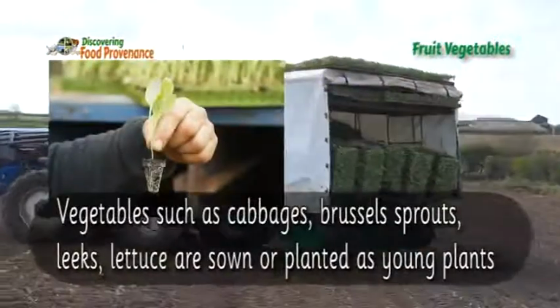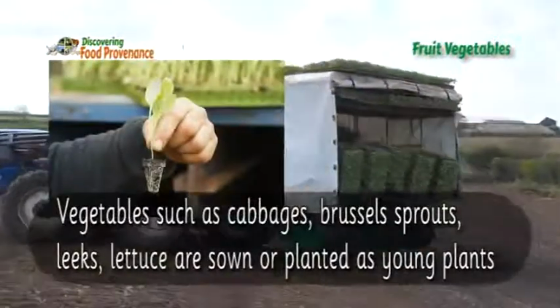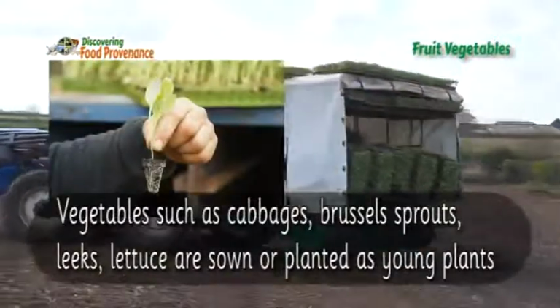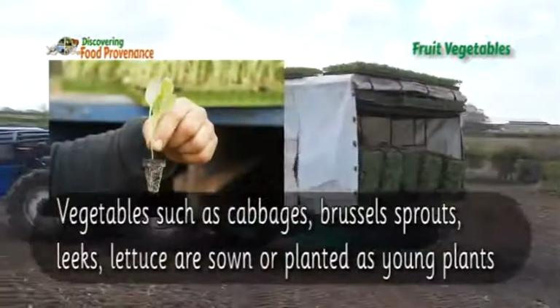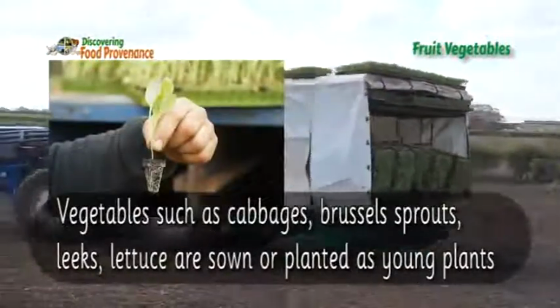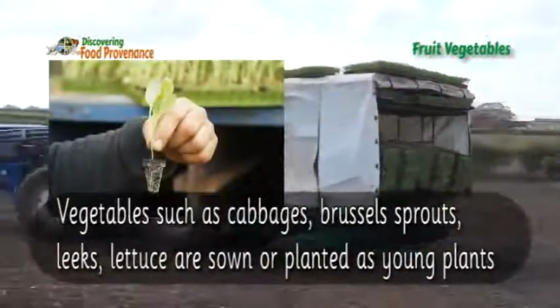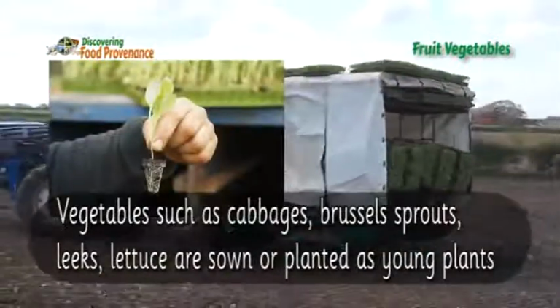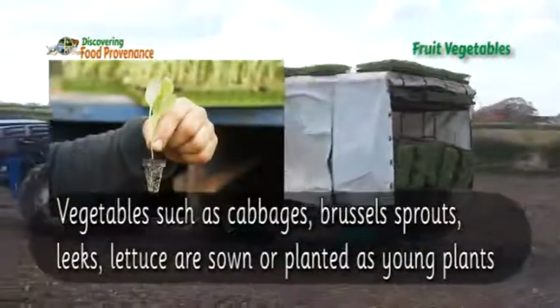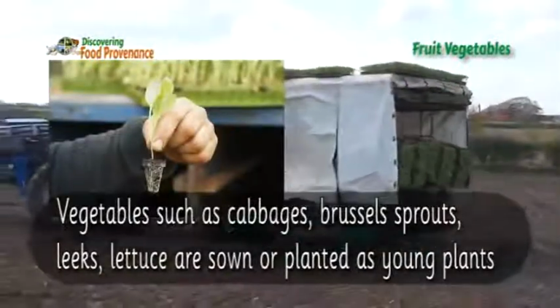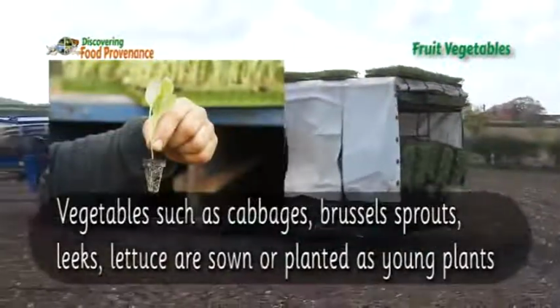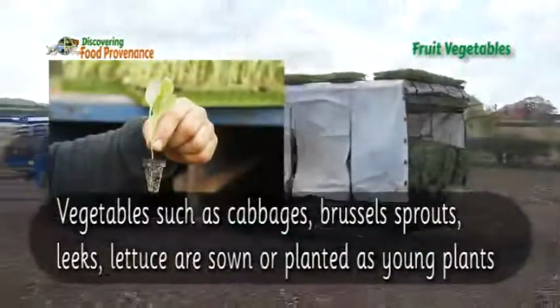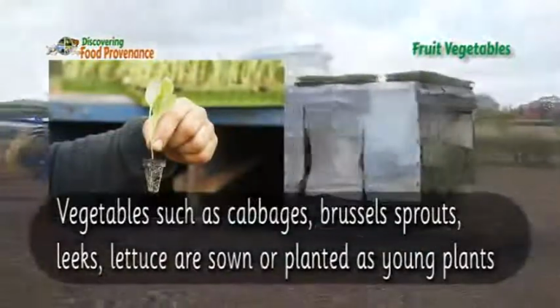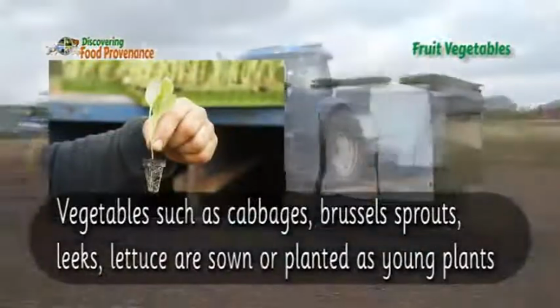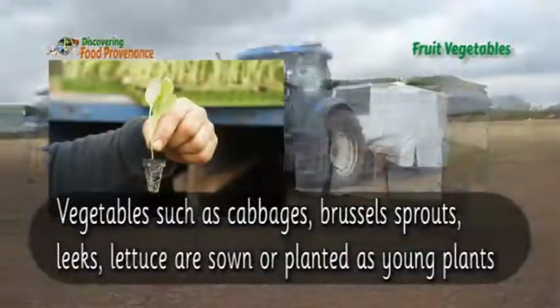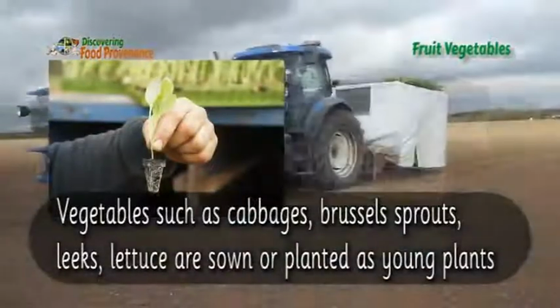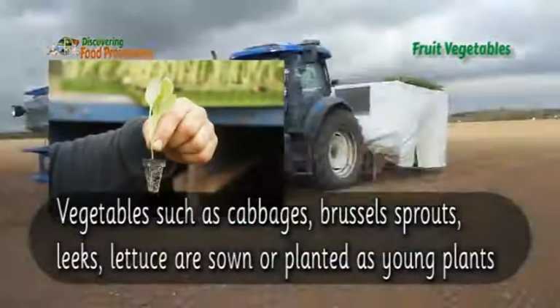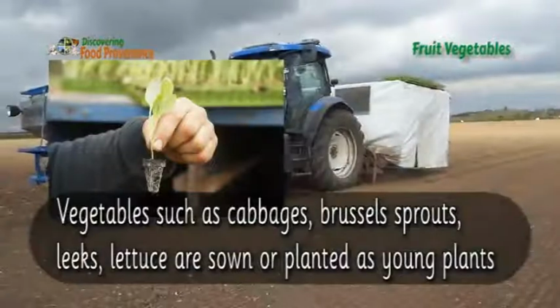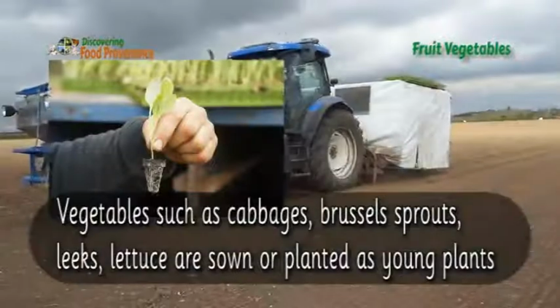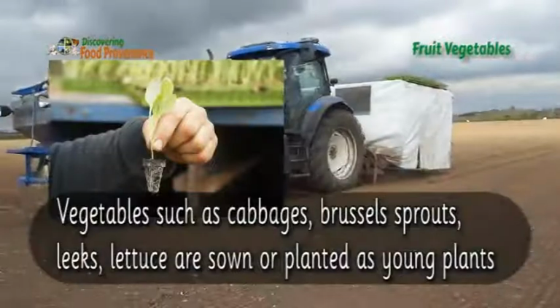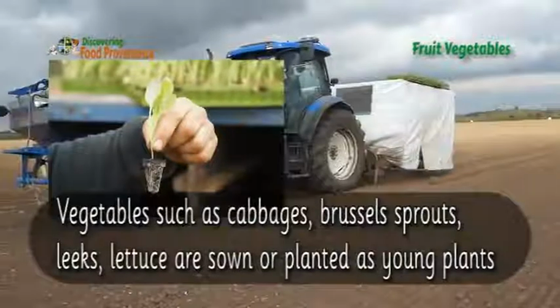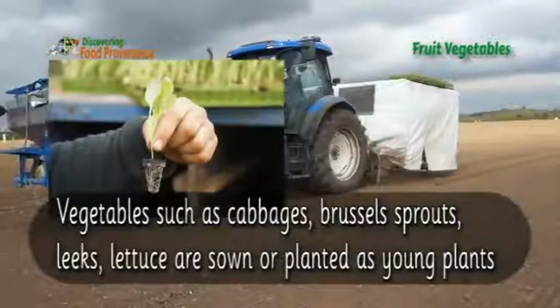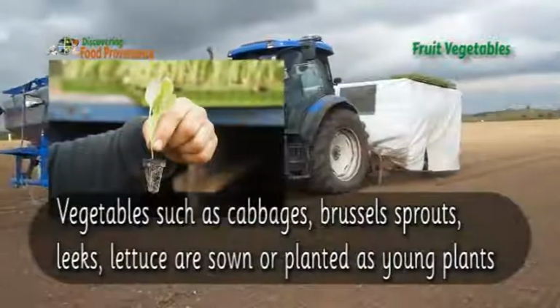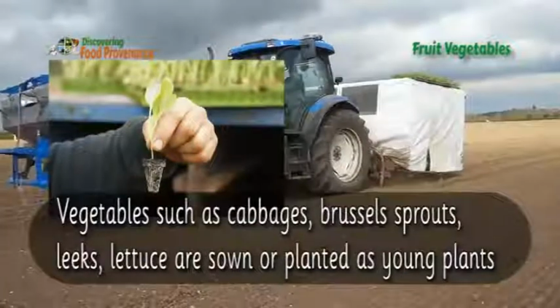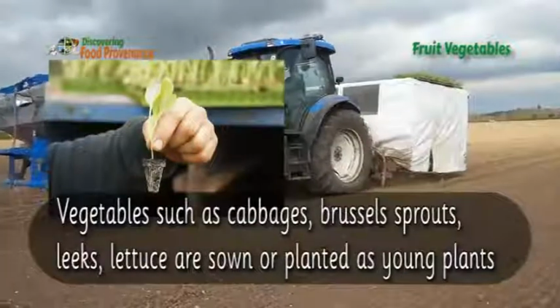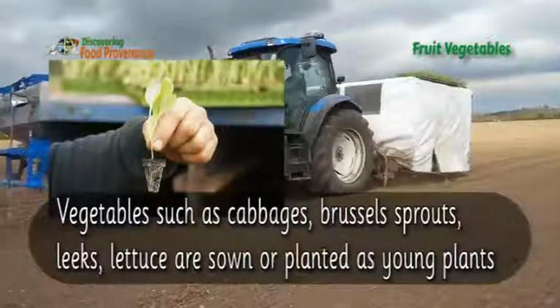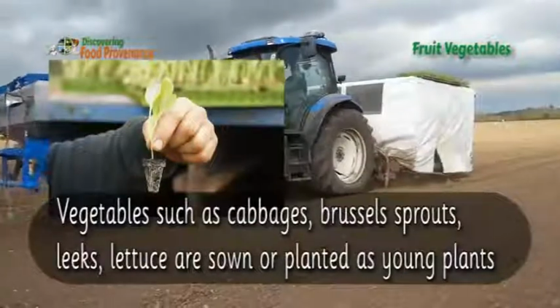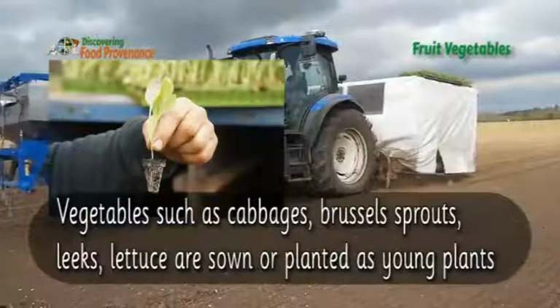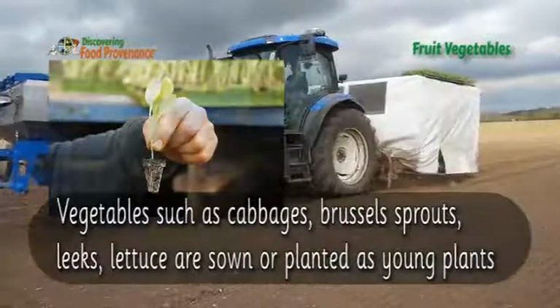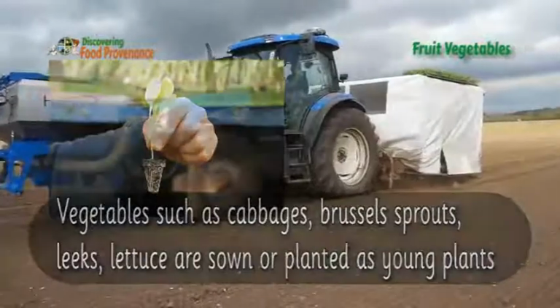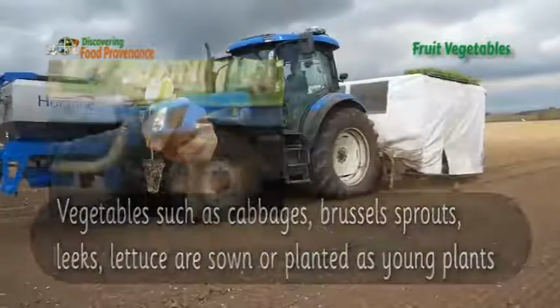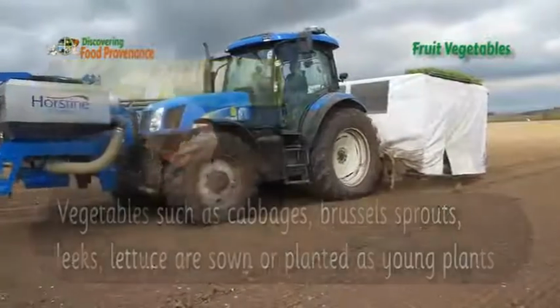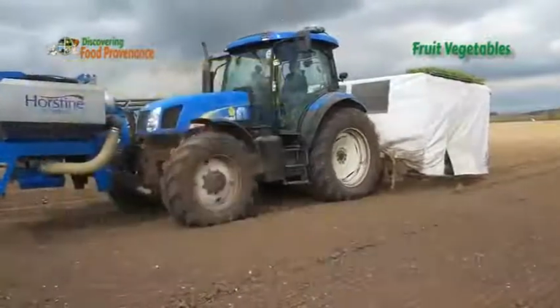Vegetables such as cabbages, Brussels sprouts, leeks, and lettuce are sown or planted as young plants.